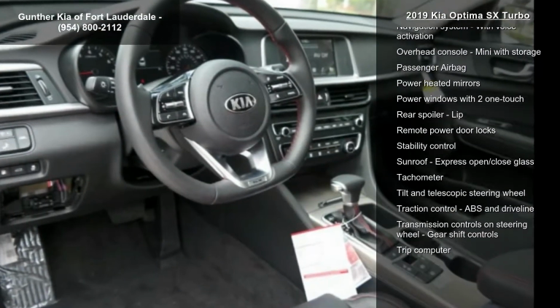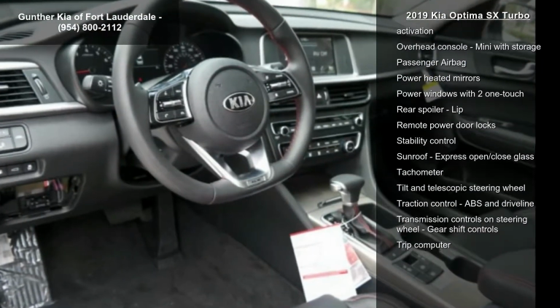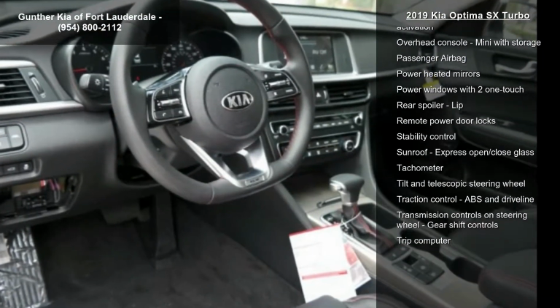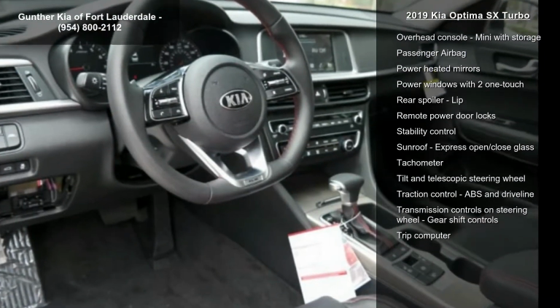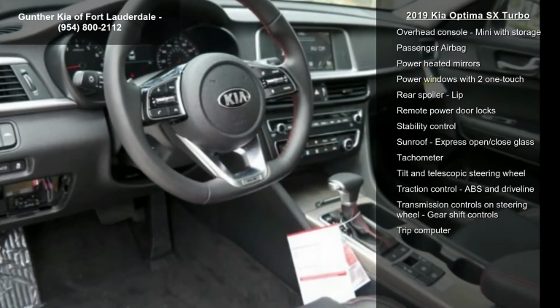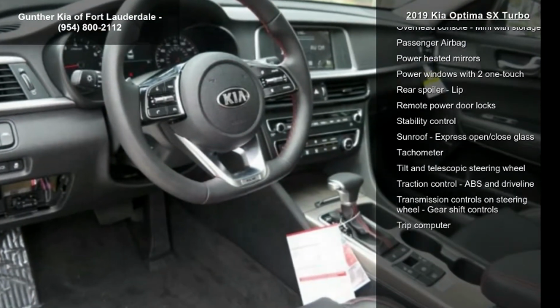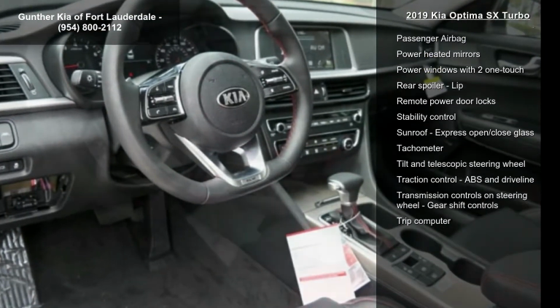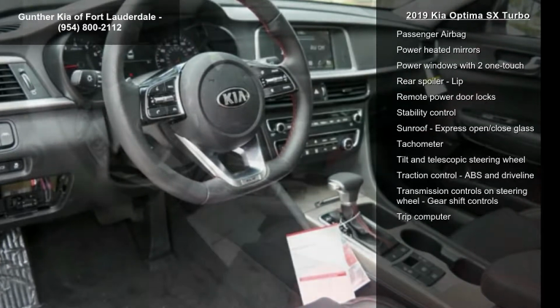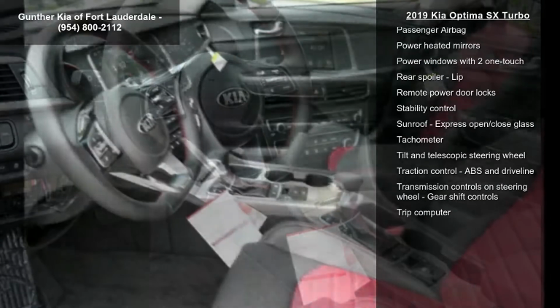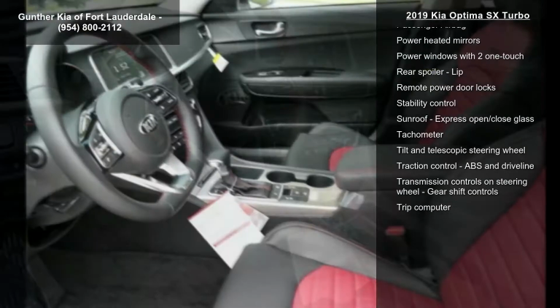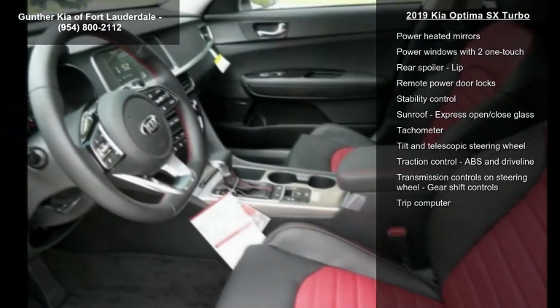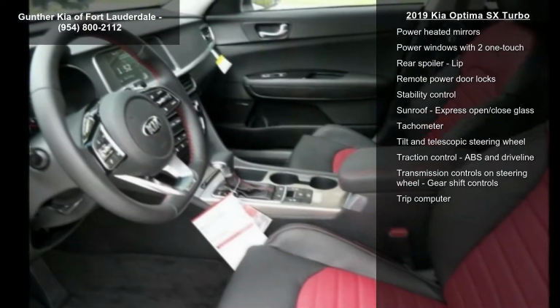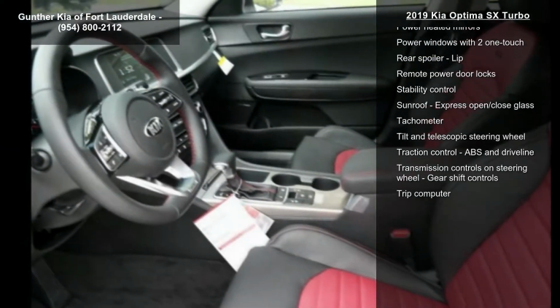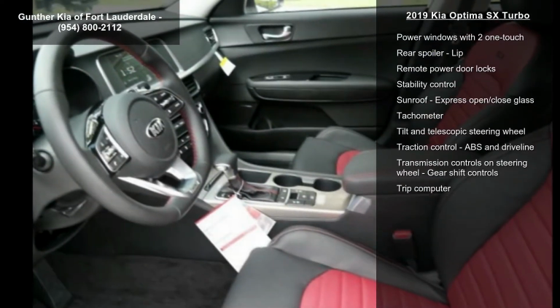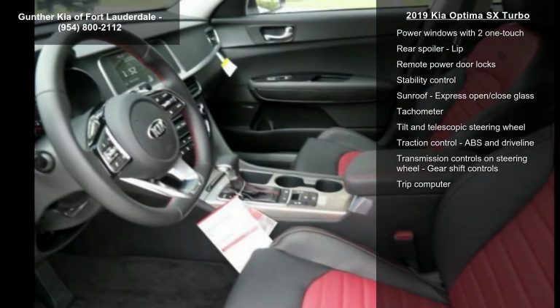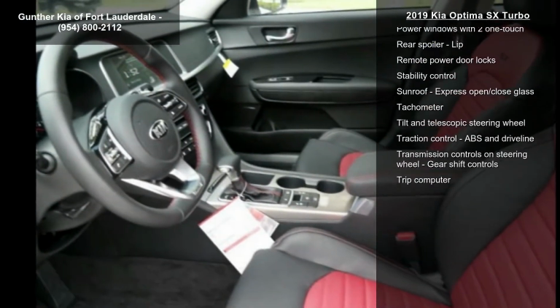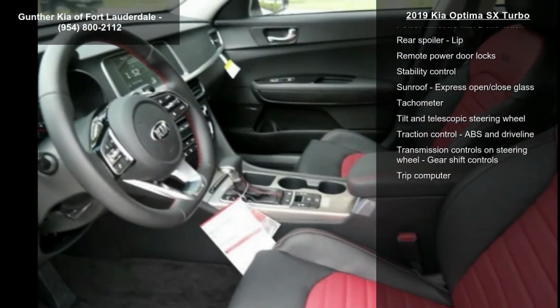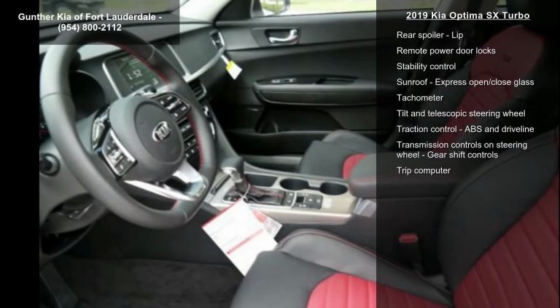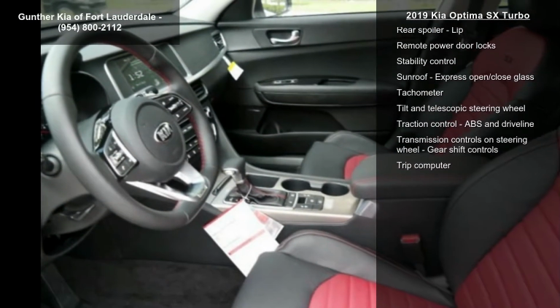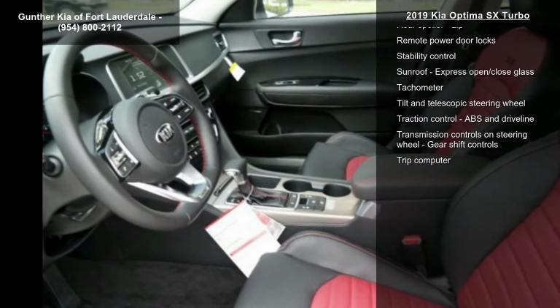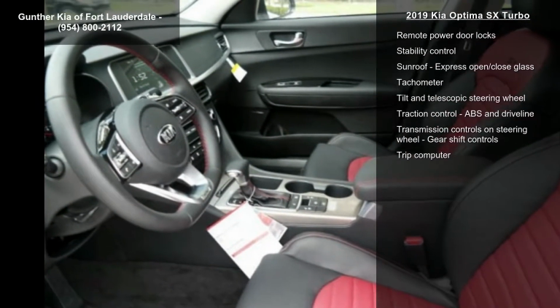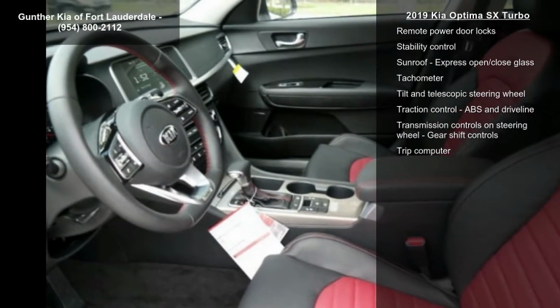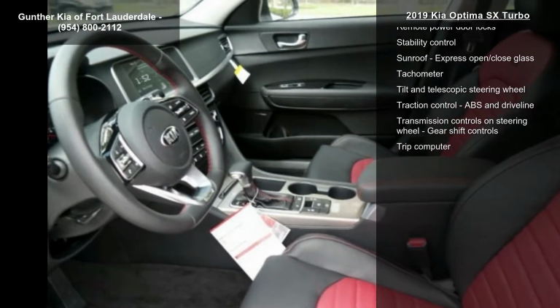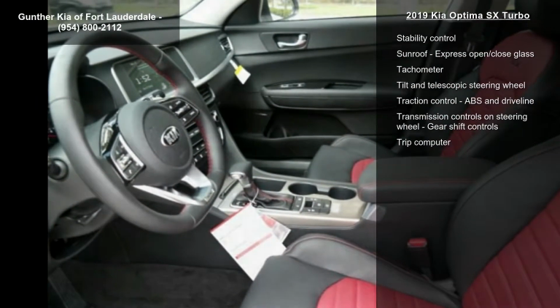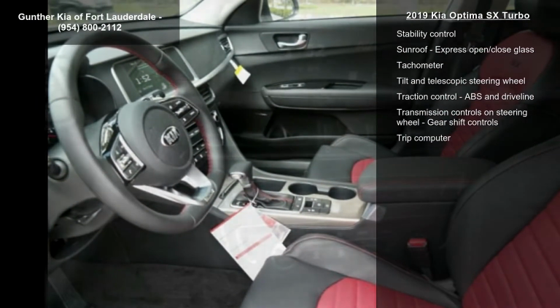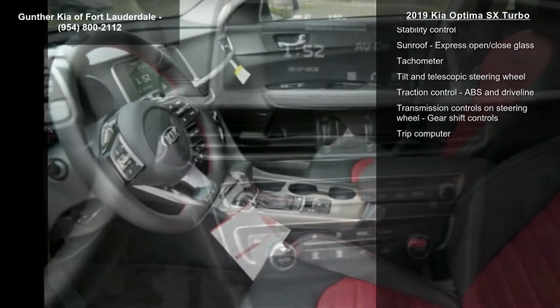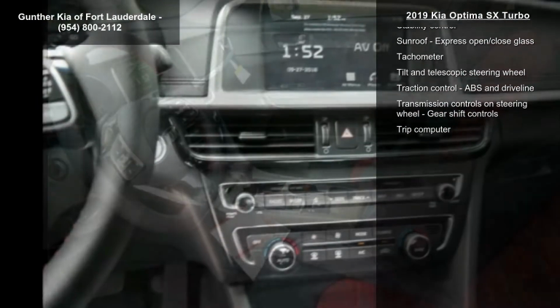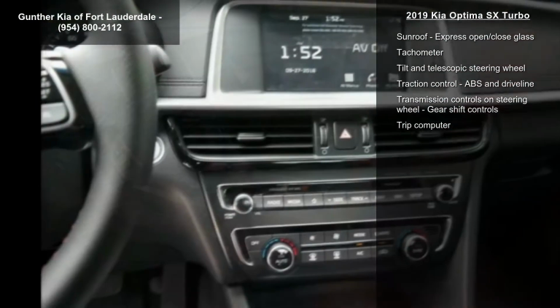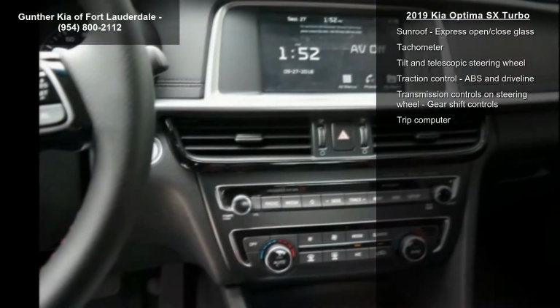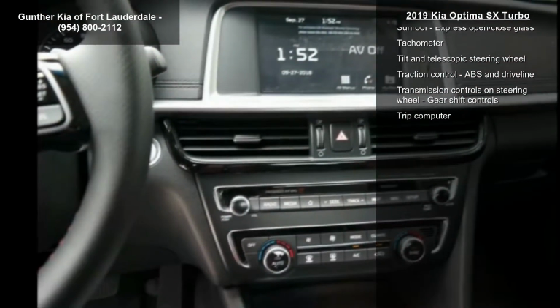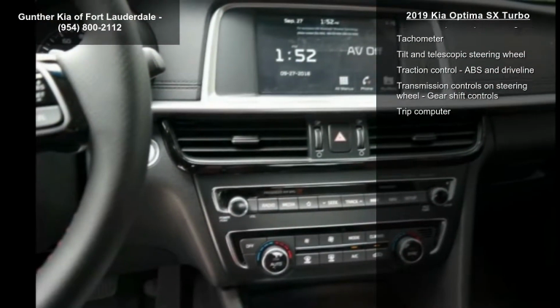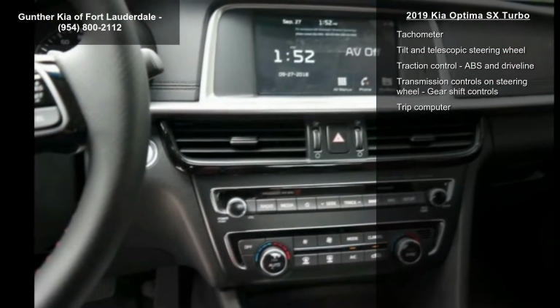Adaptive cruise control, air conditioning with dual-zone climate control, and audio controls on the steering wheel.